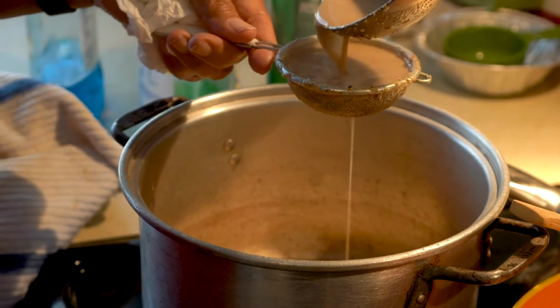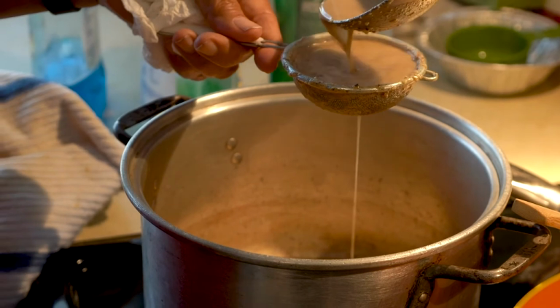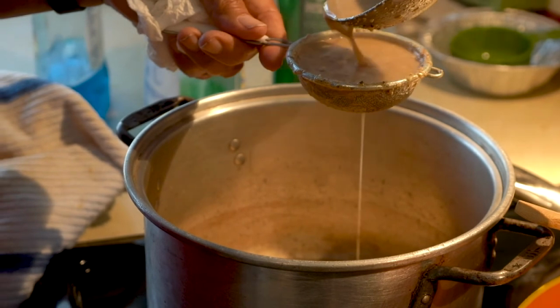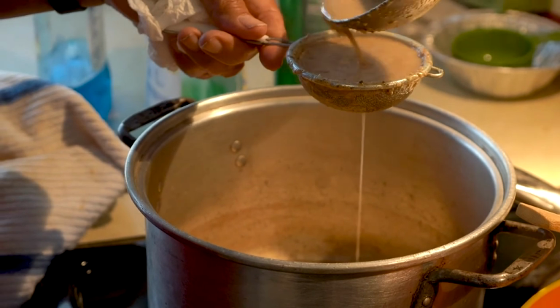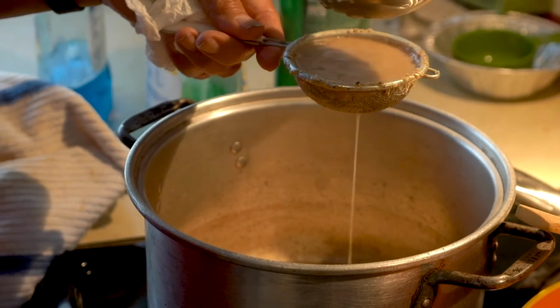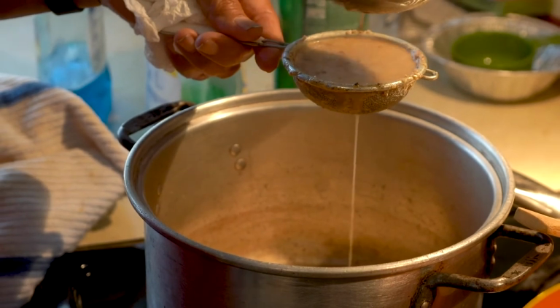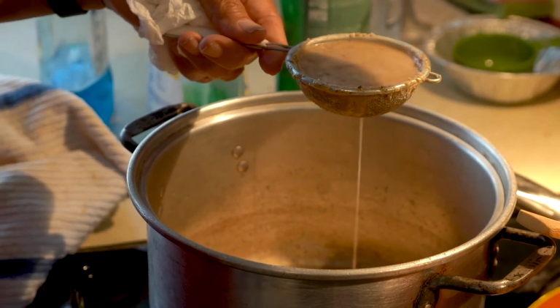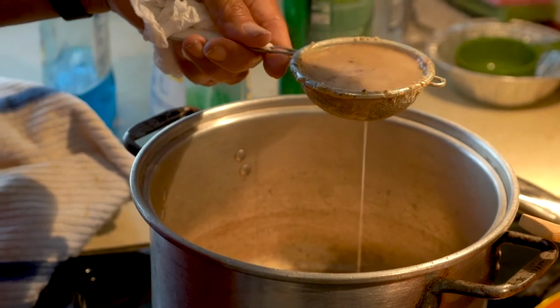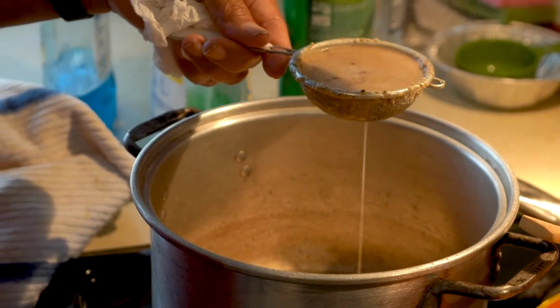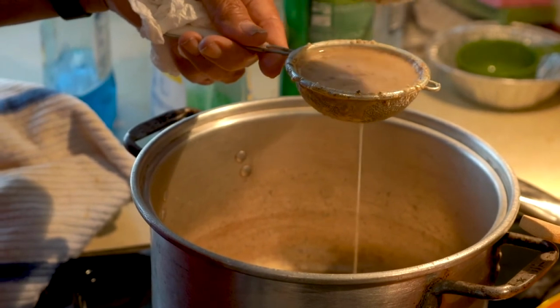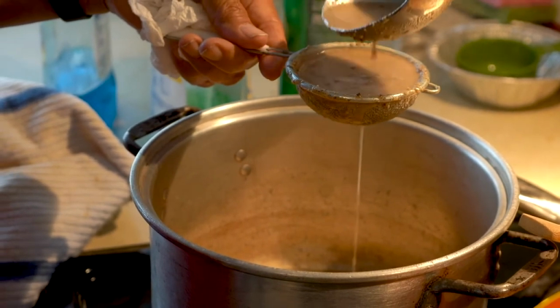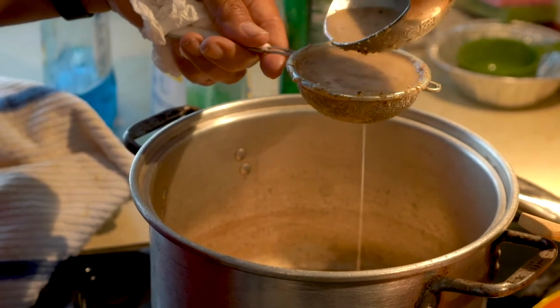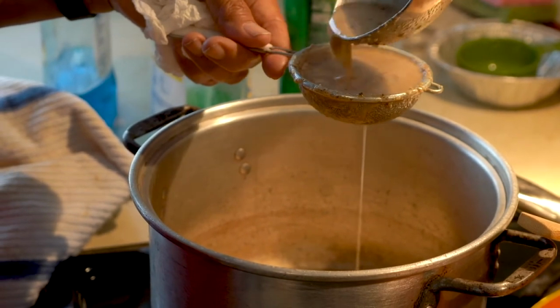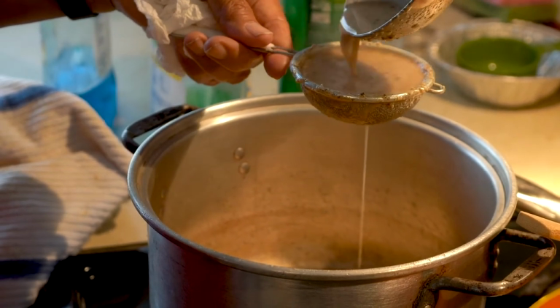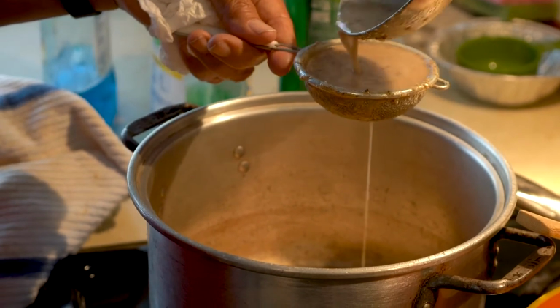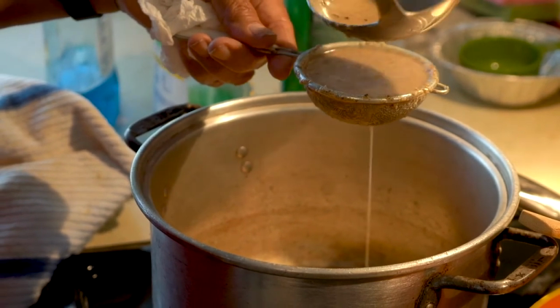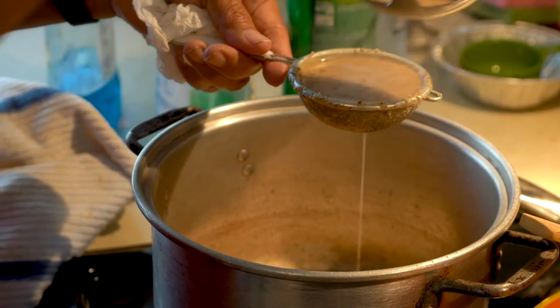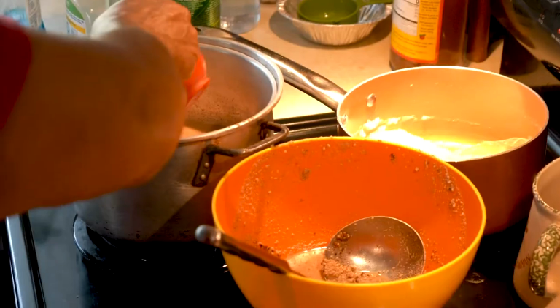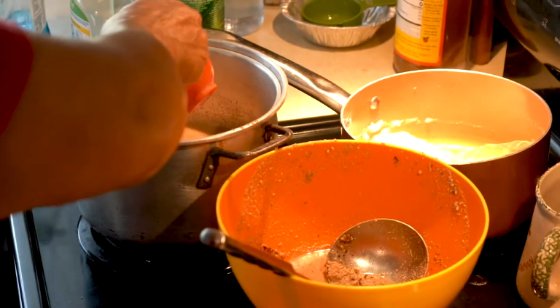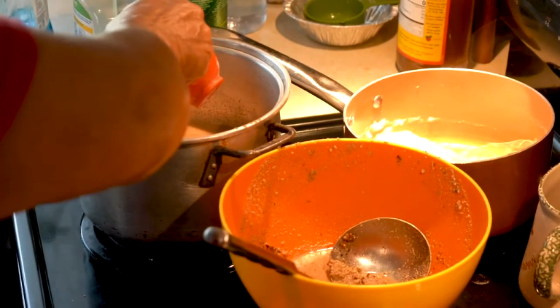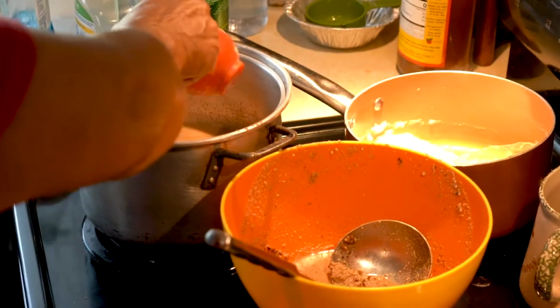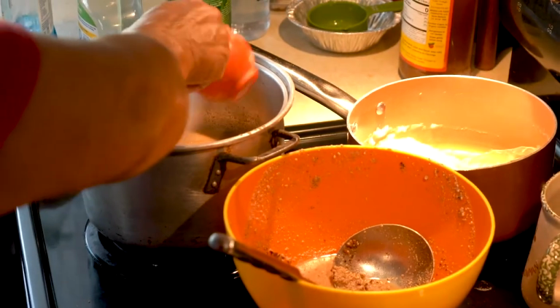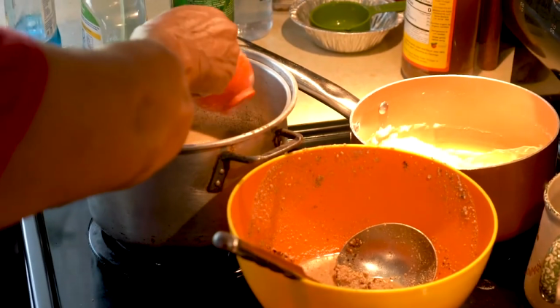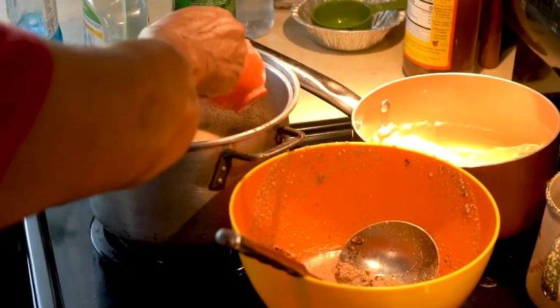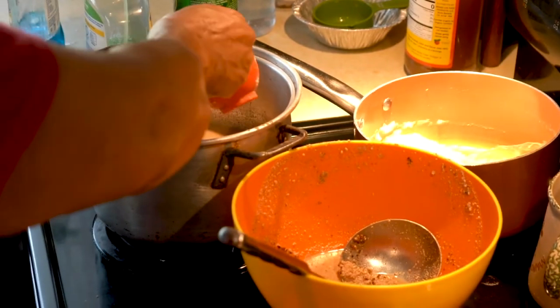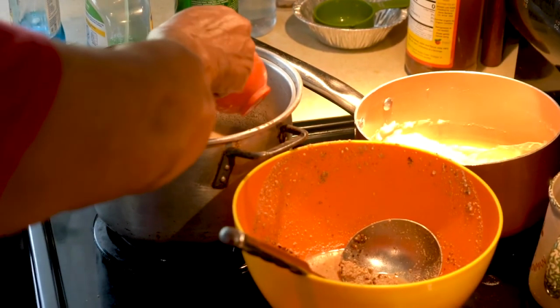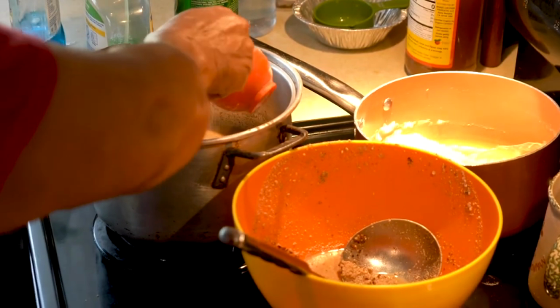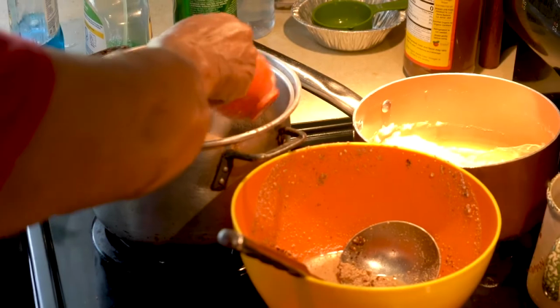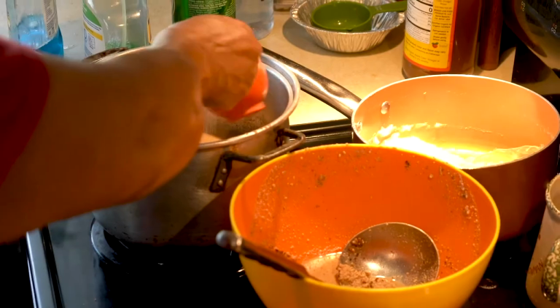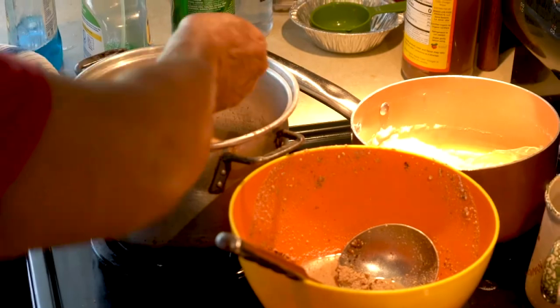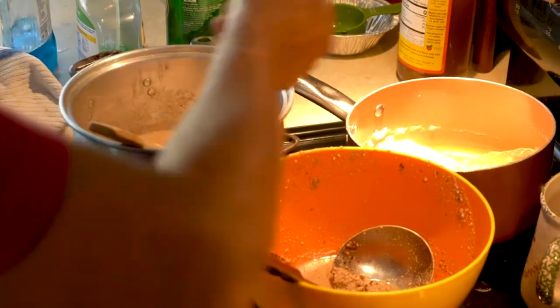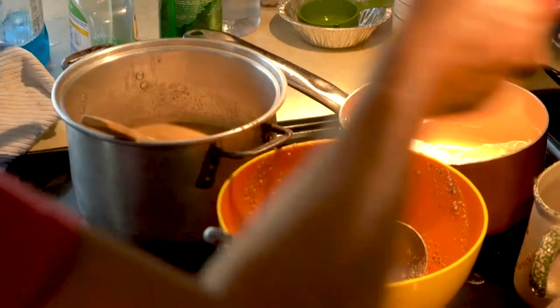You have to add sugar. I add a little to mine, and if they want more they can add their own.